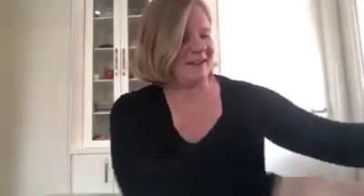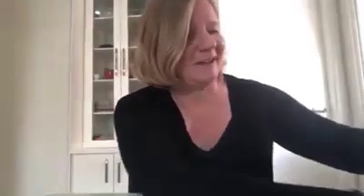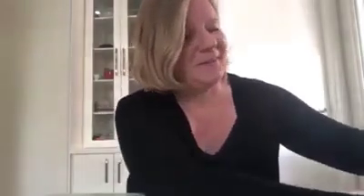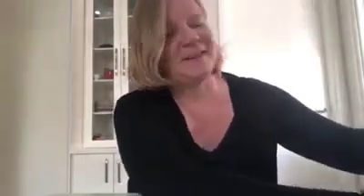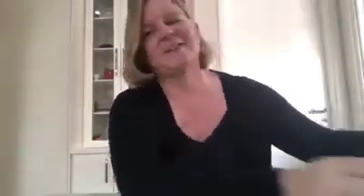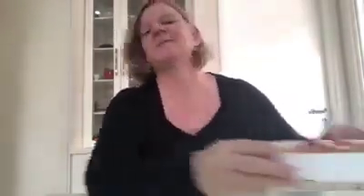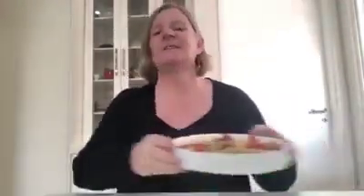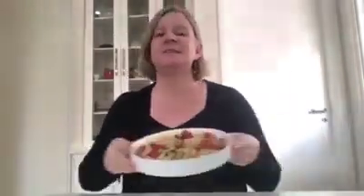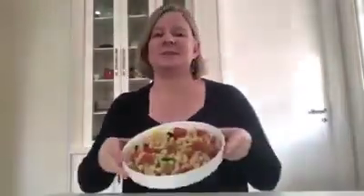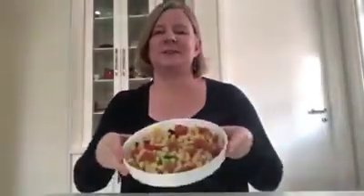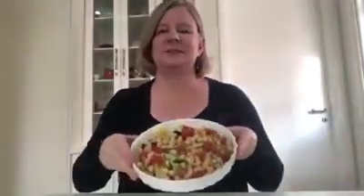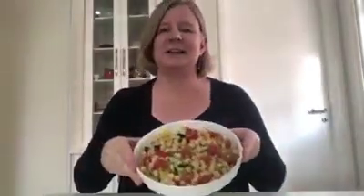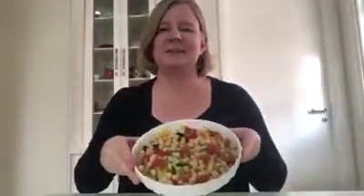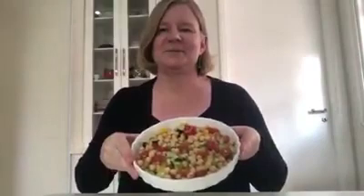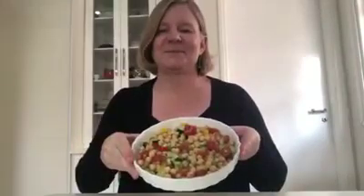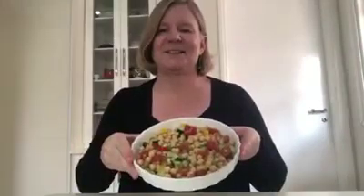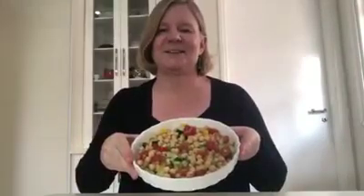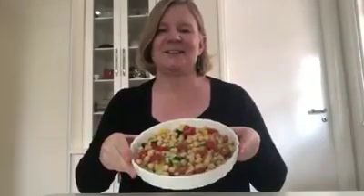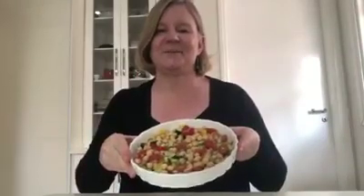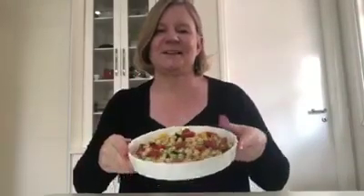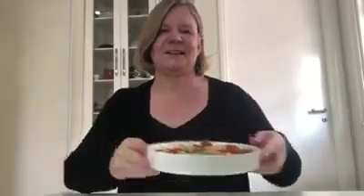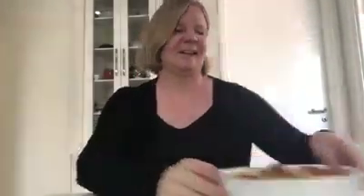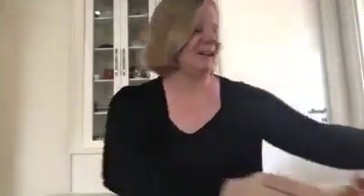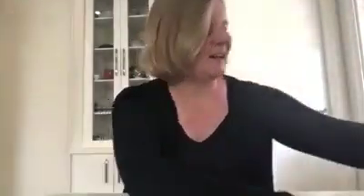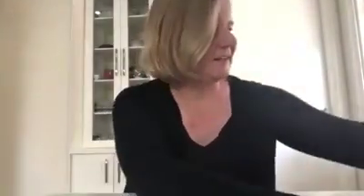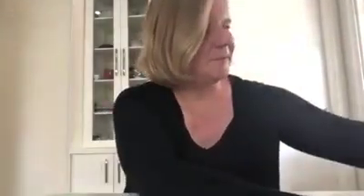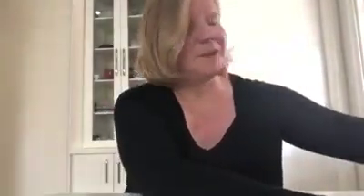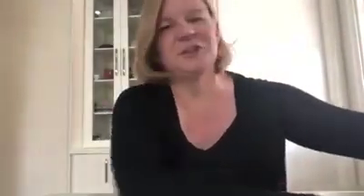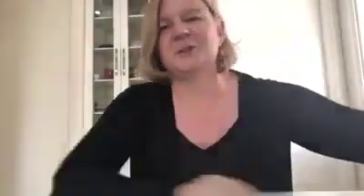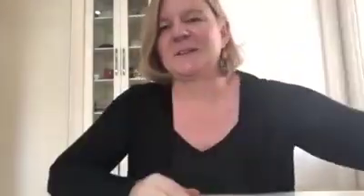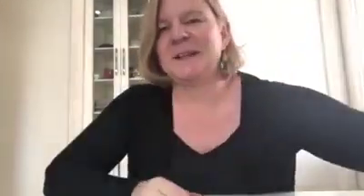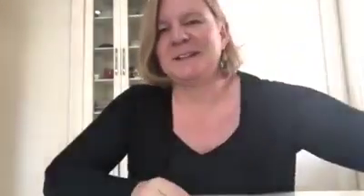Okay, so this is what it looks like. And I'm going to show you how to make it.